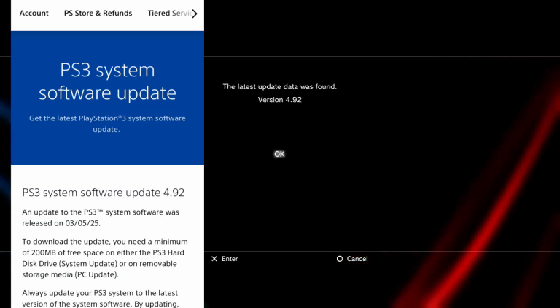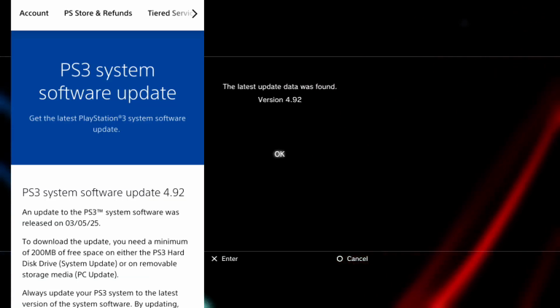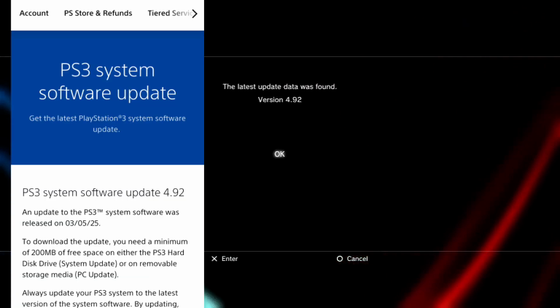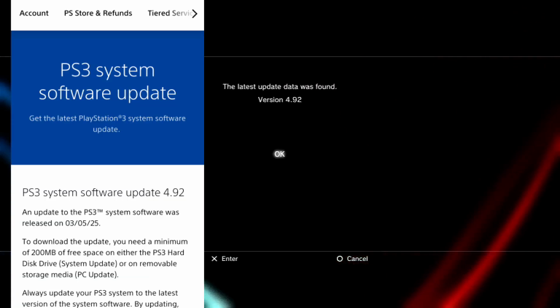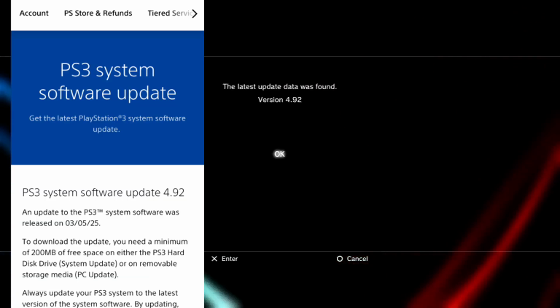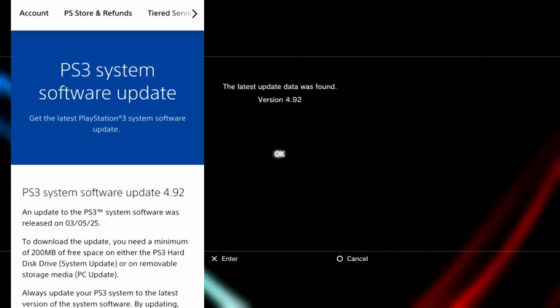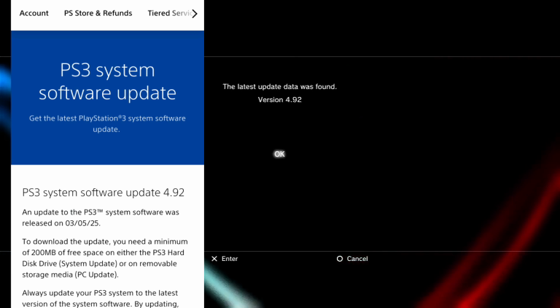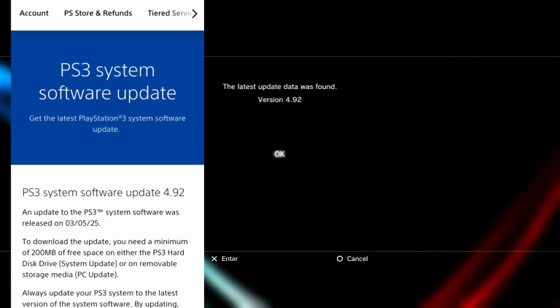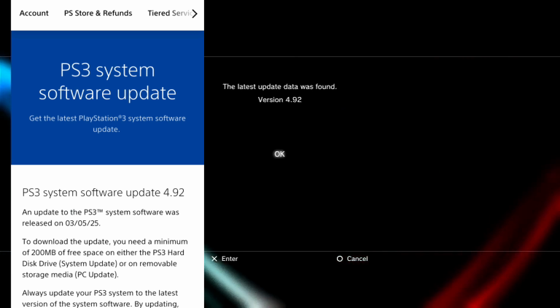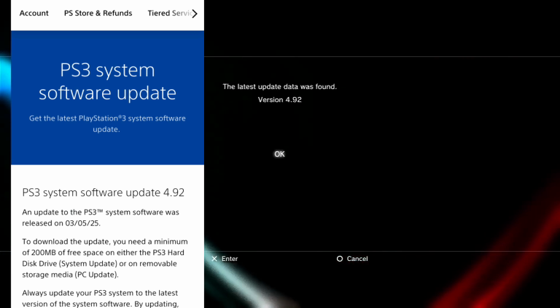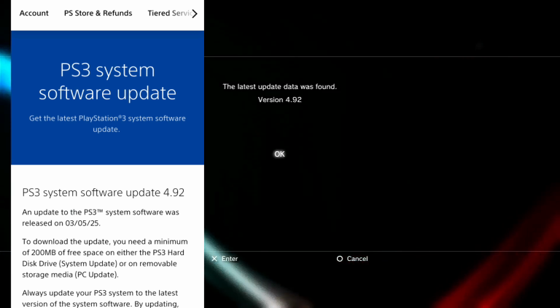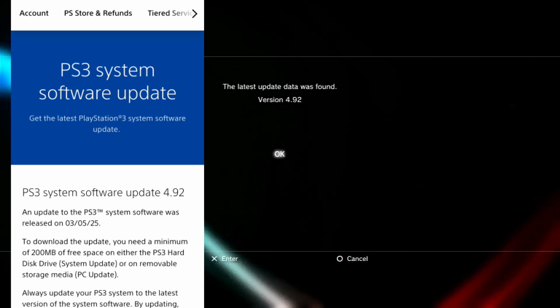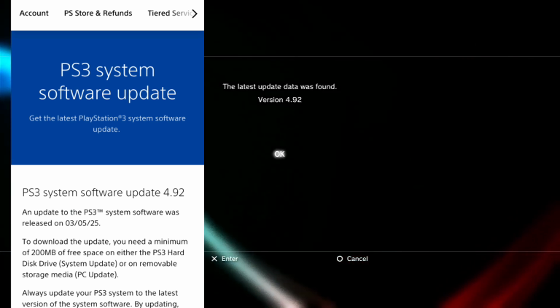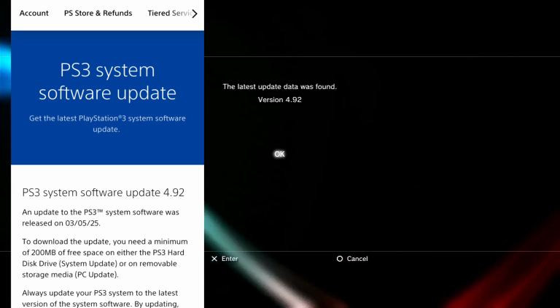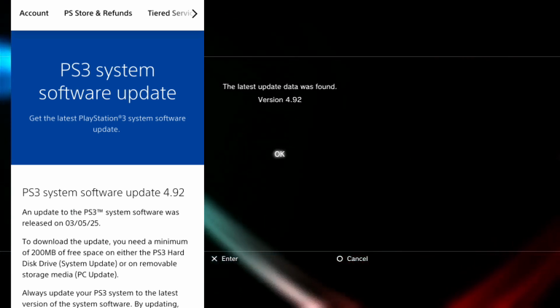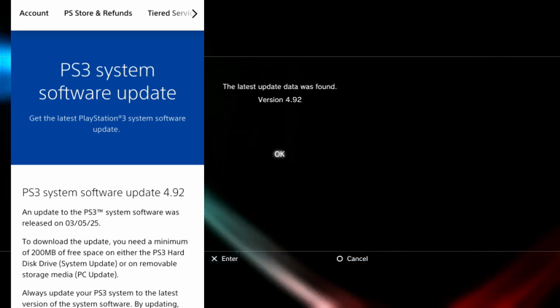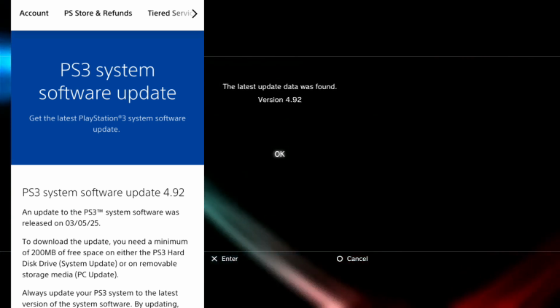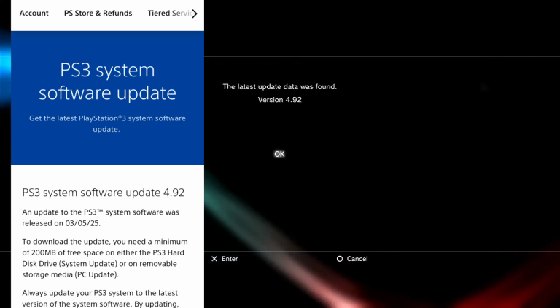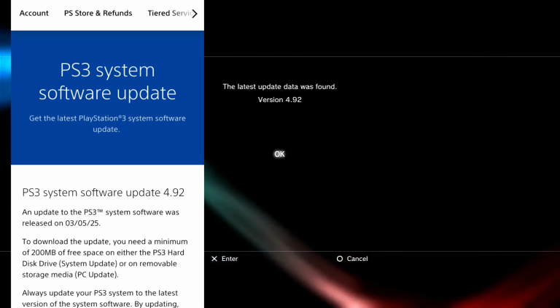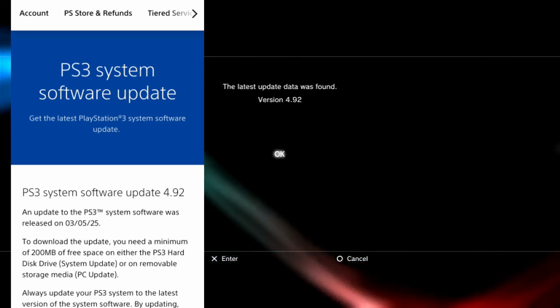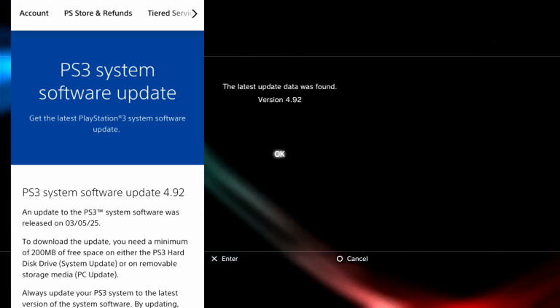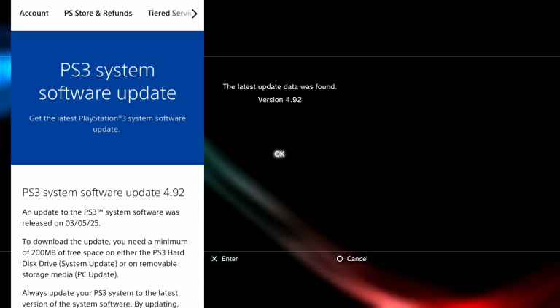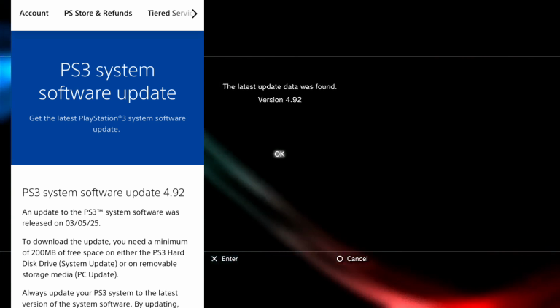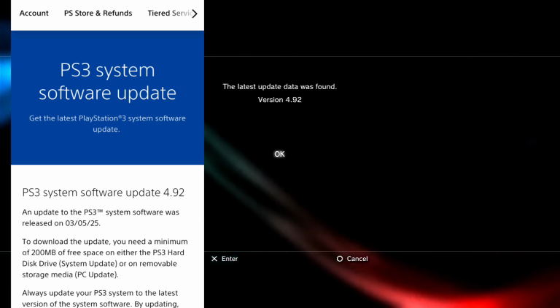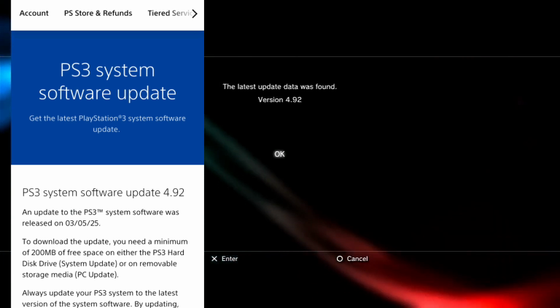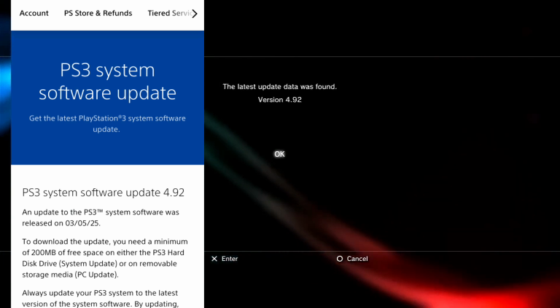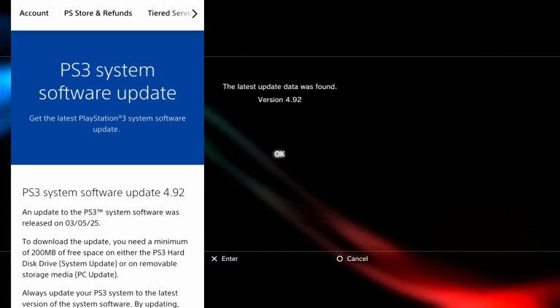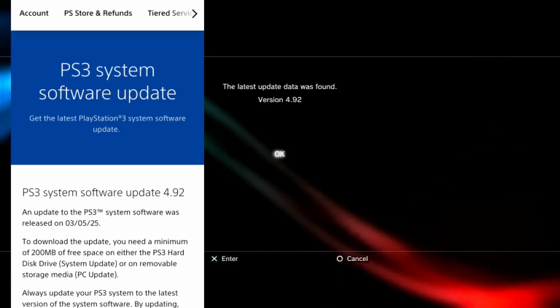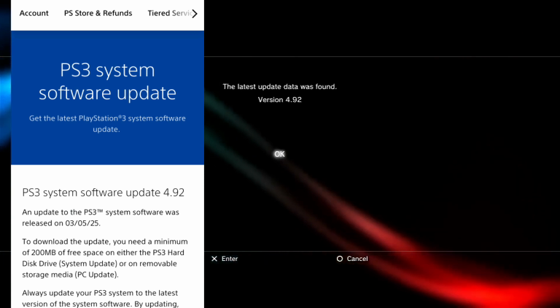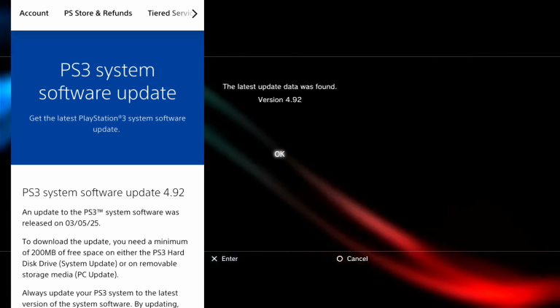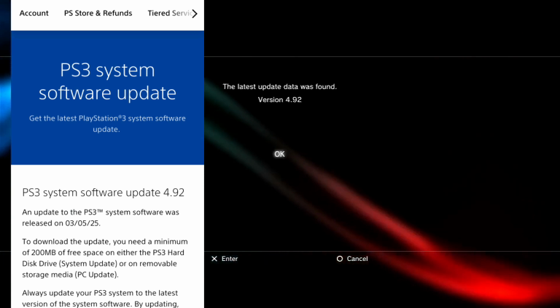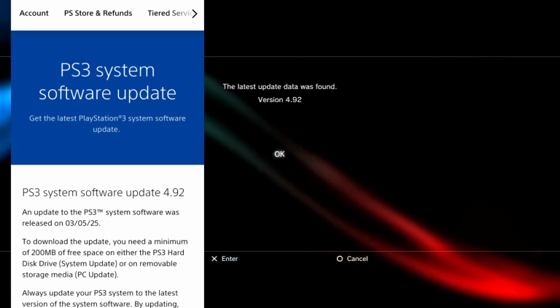If you don't want to lose your CFW jailbreak, then don't update to this official firmware.